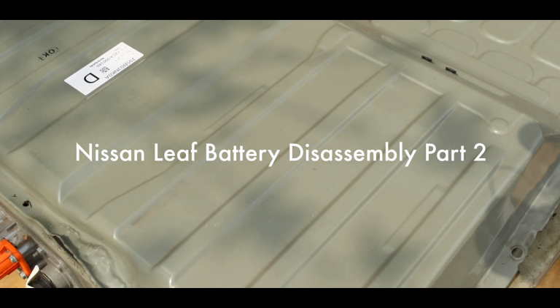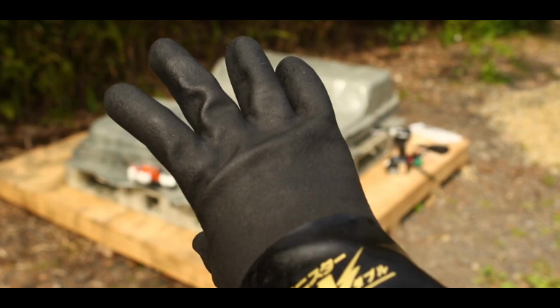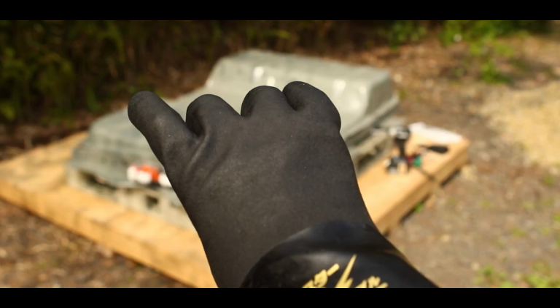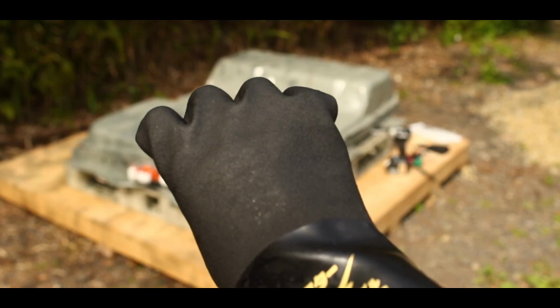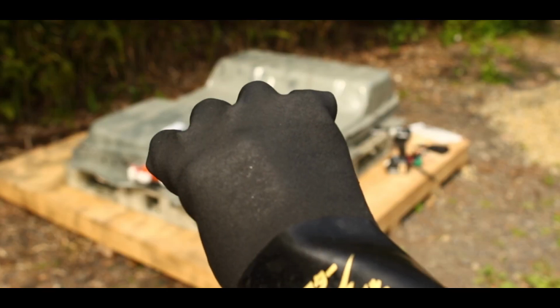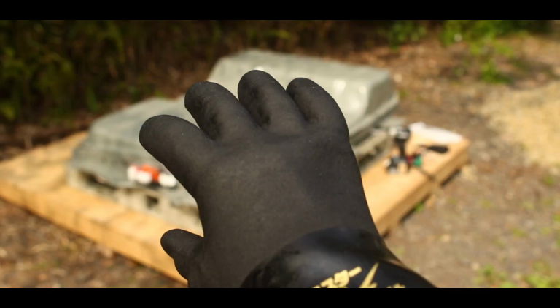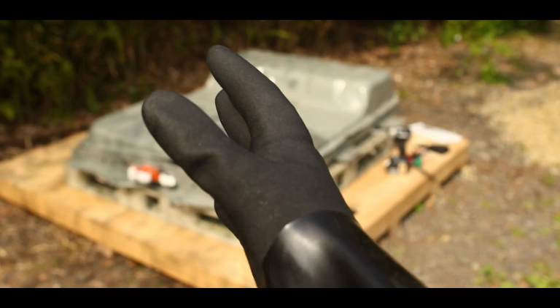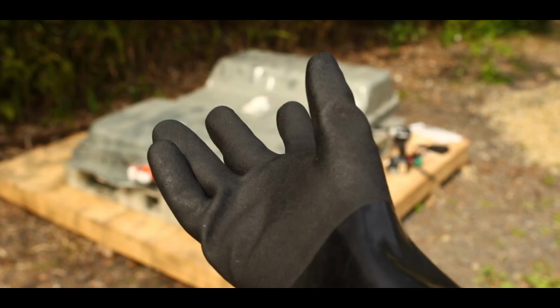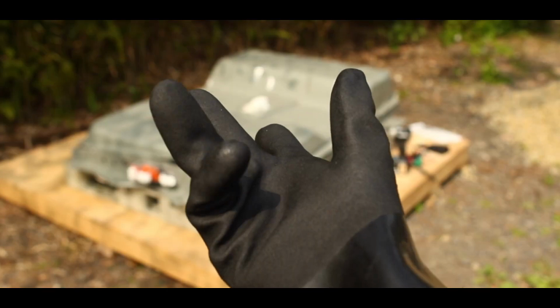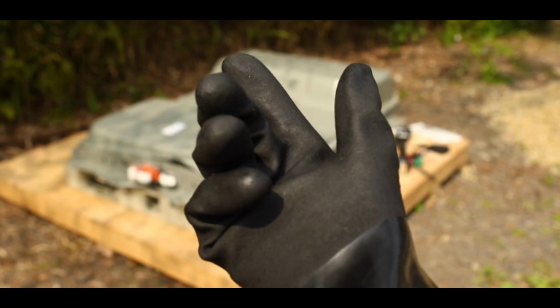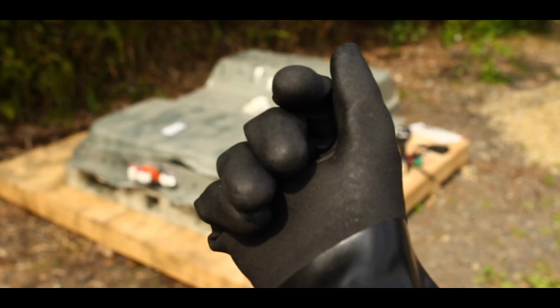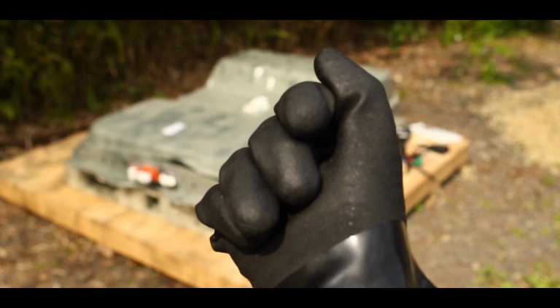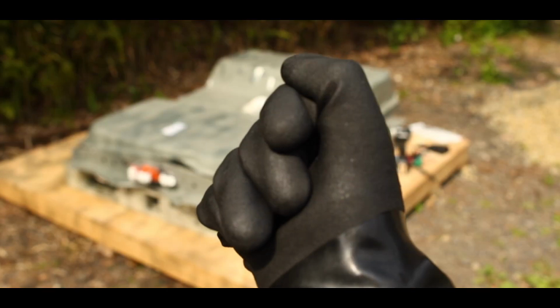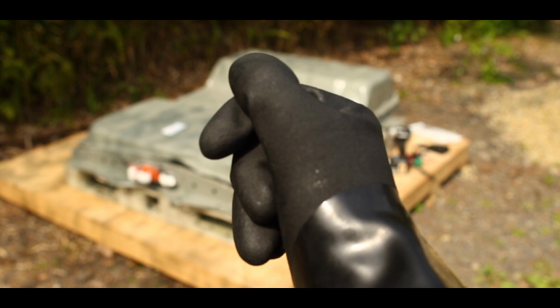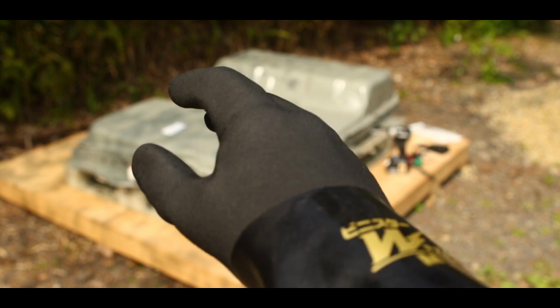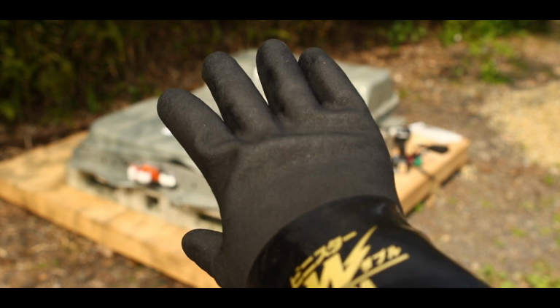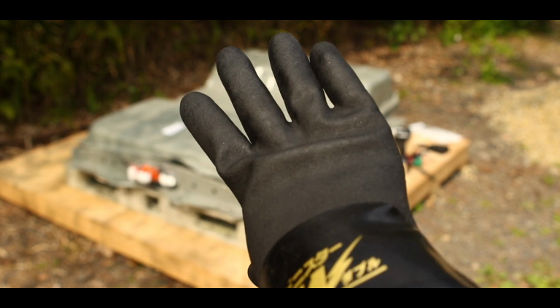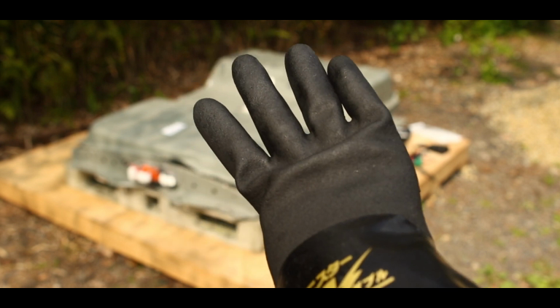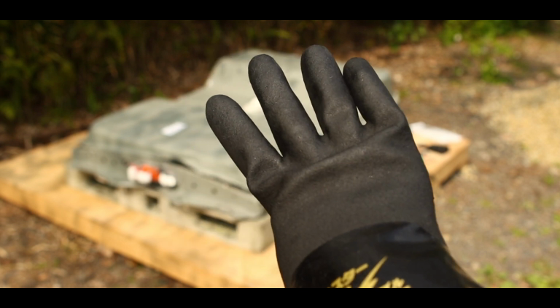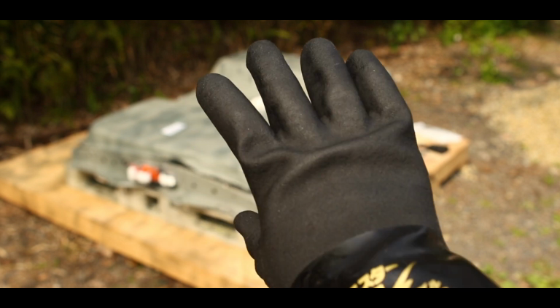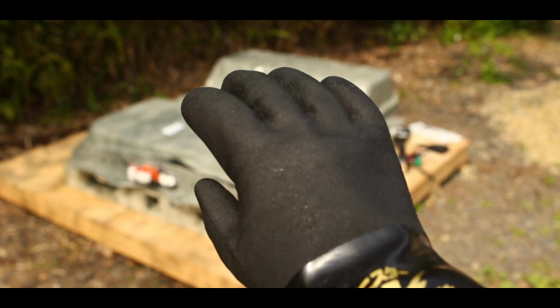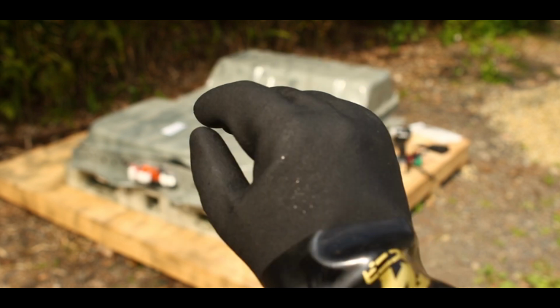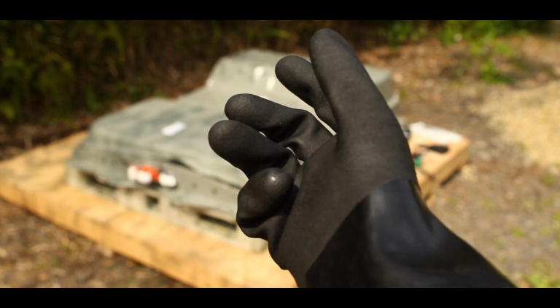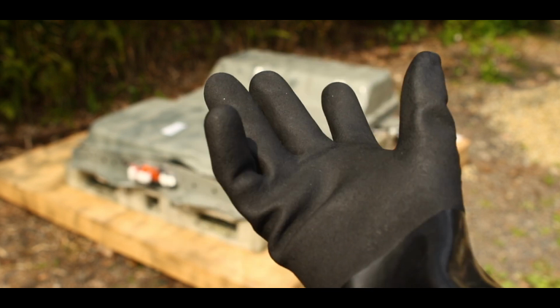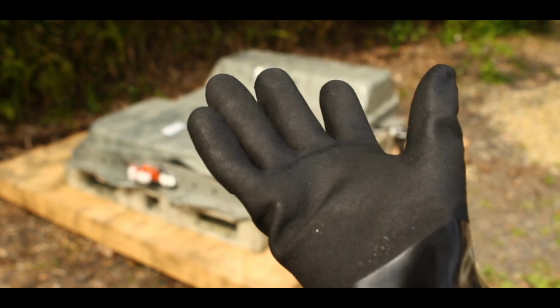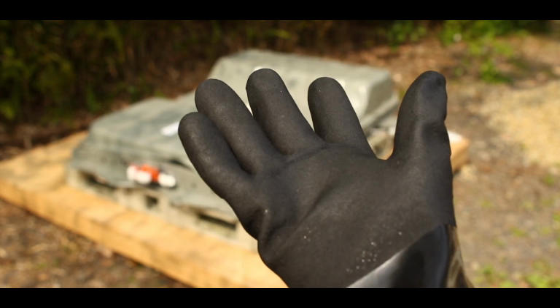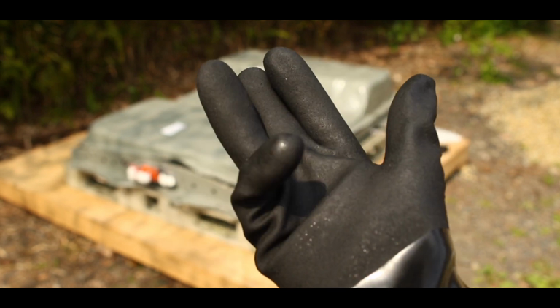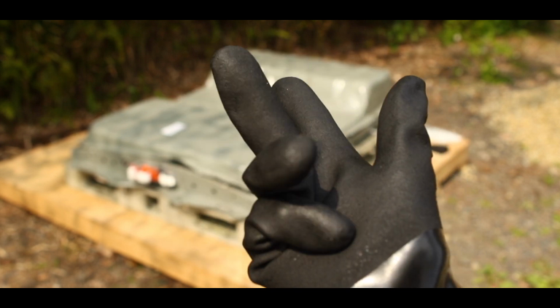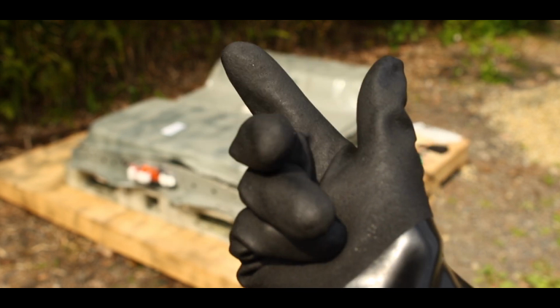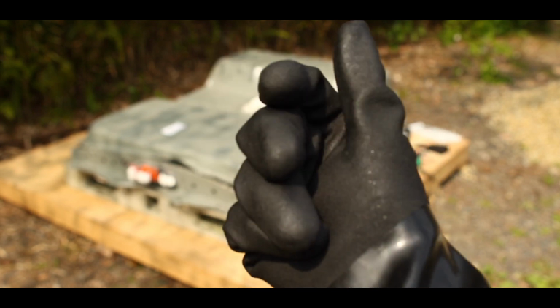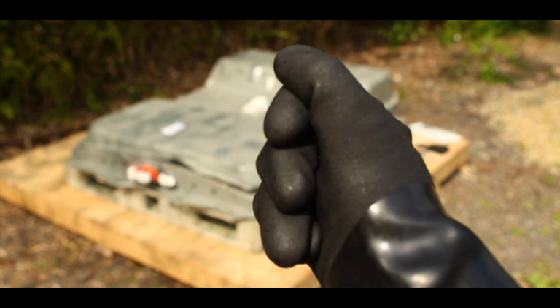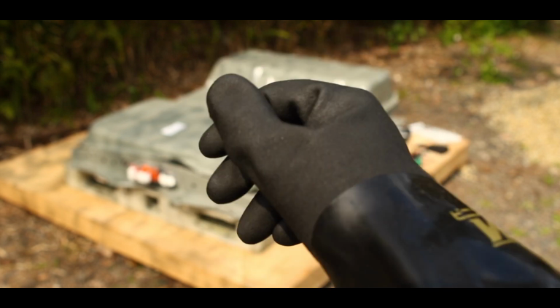I've got these high-voltage gloves here. Hopefully this will protect me from any electricity that might come in contact with me accidentally.